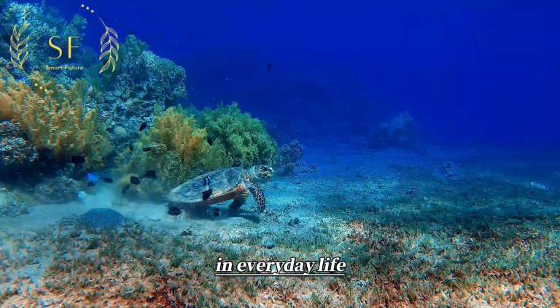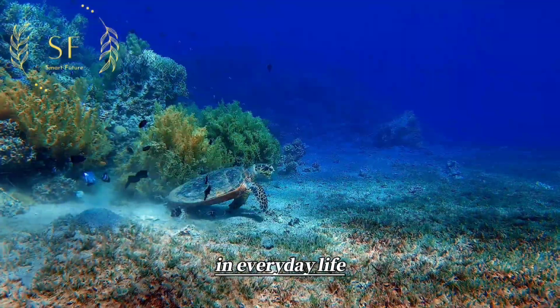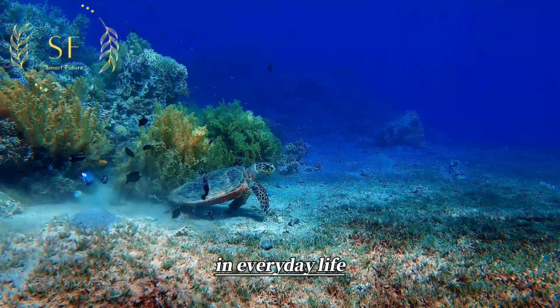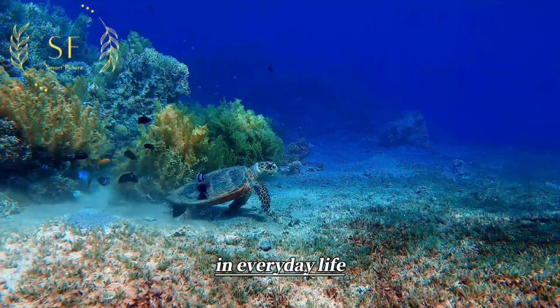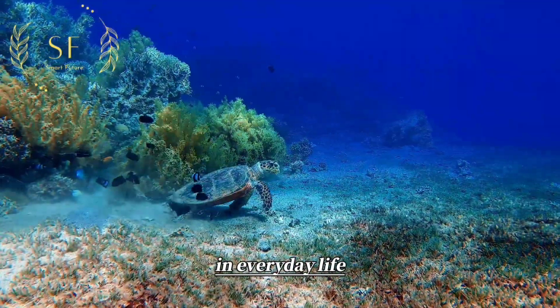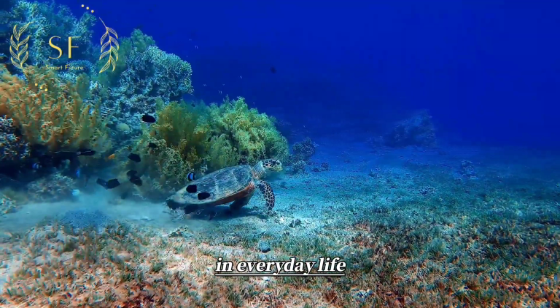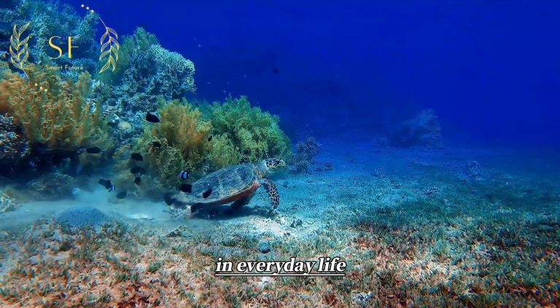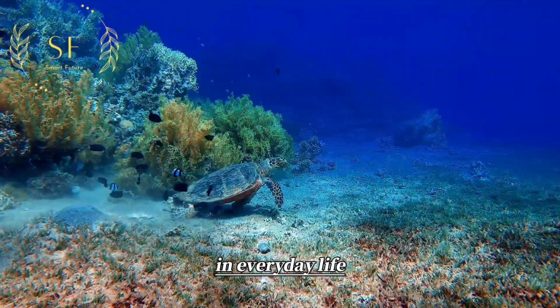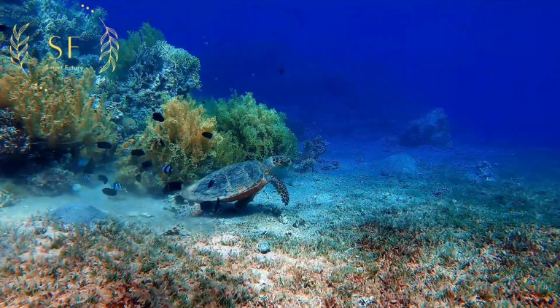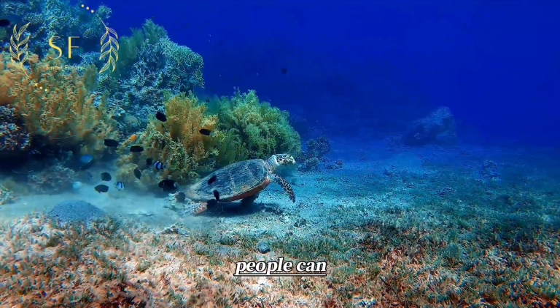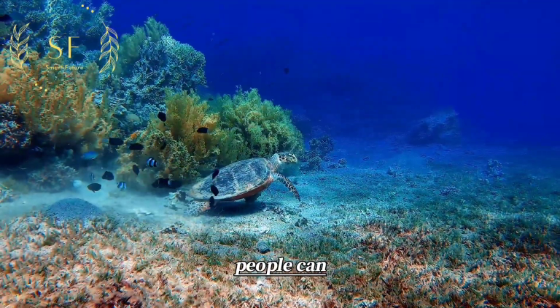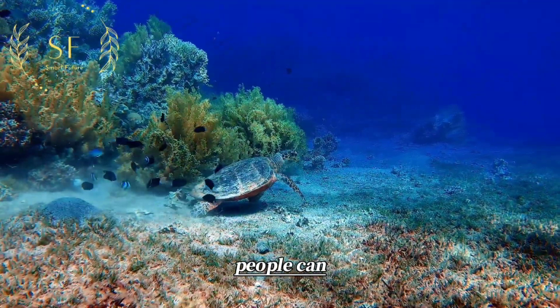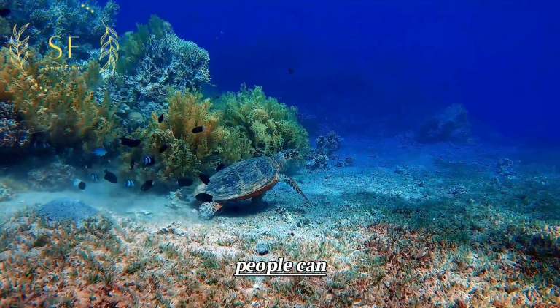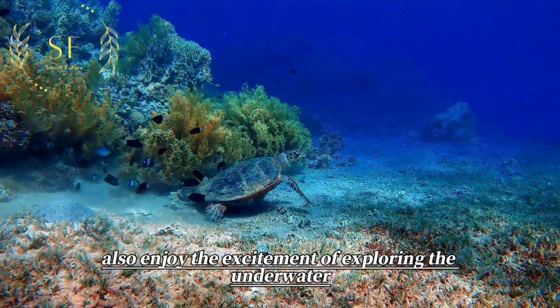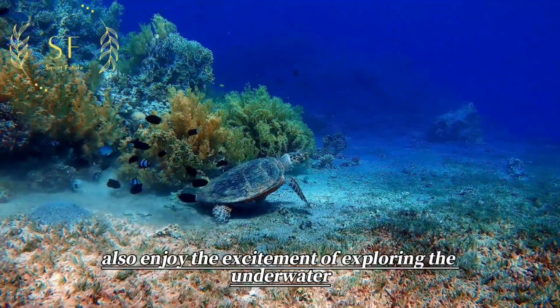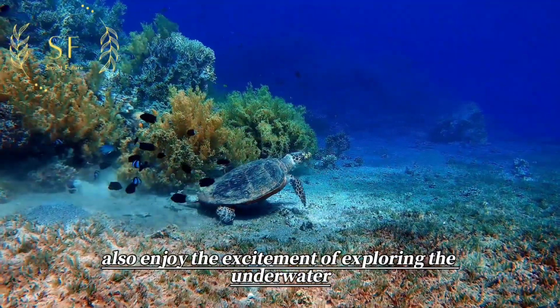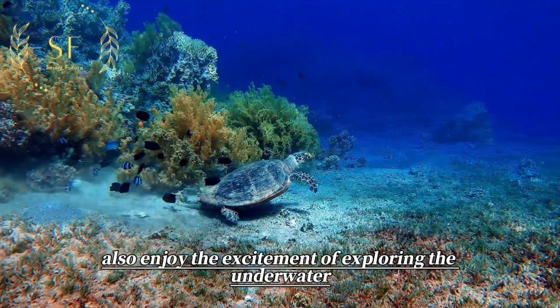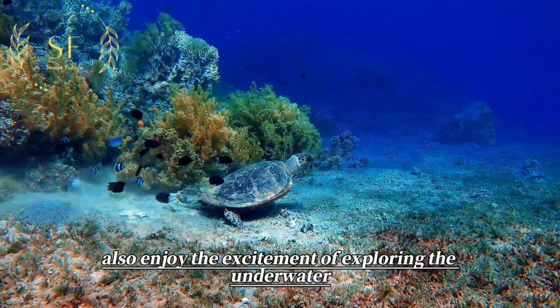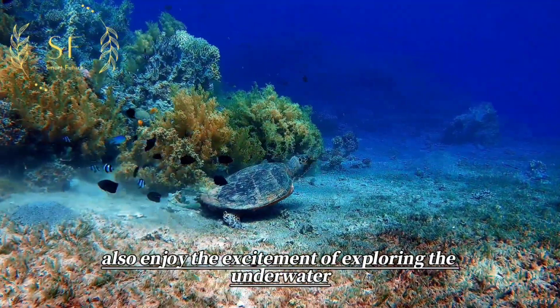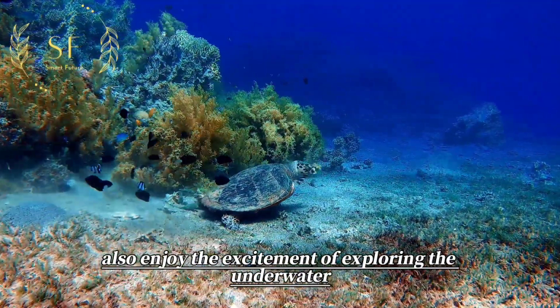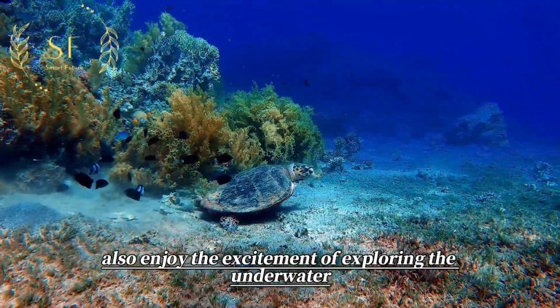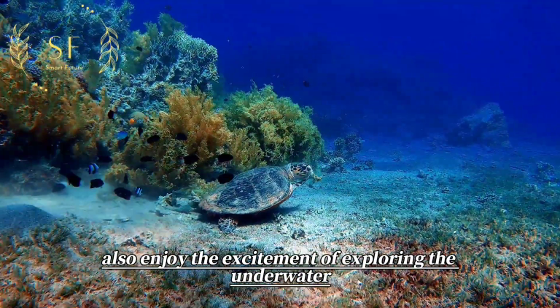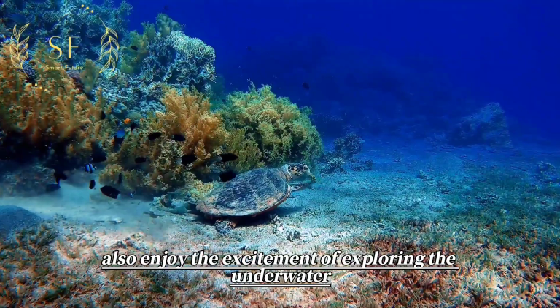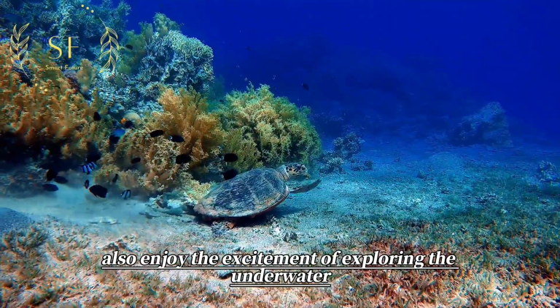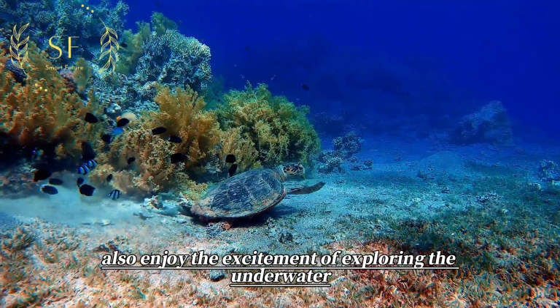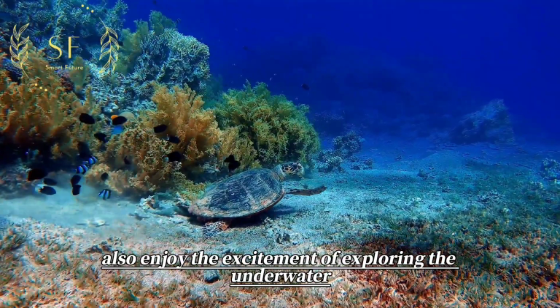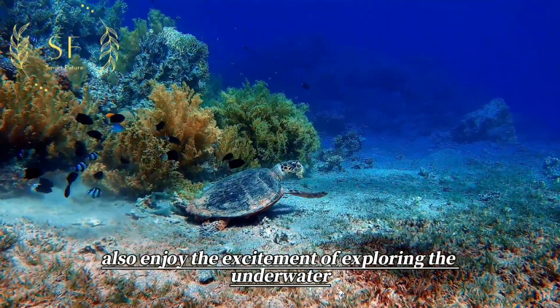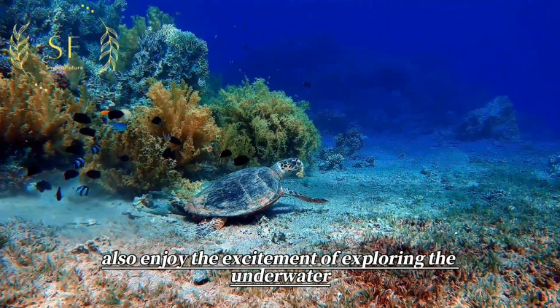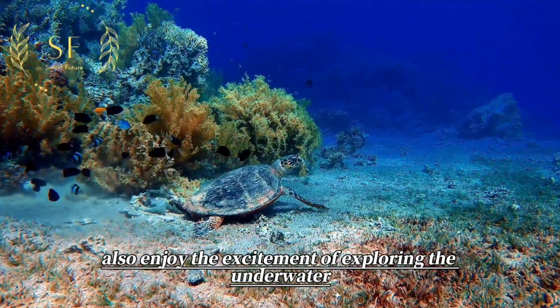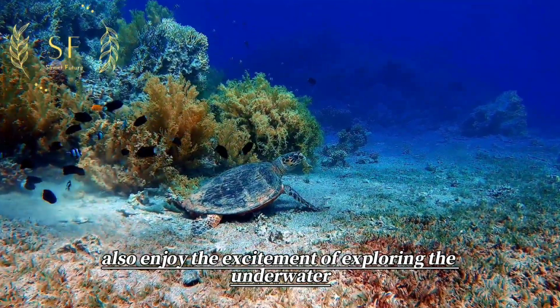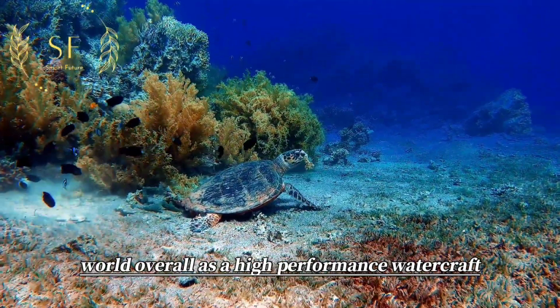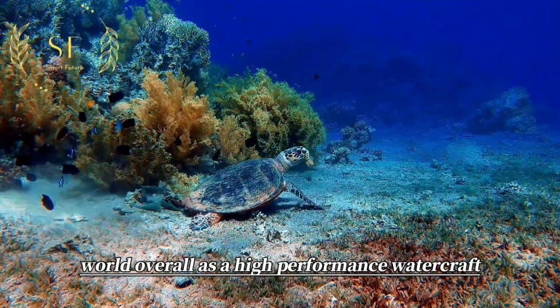In everyday life, people can also enjoy the excitement of exploring the underwater world.